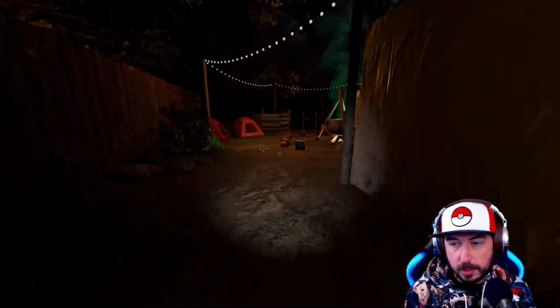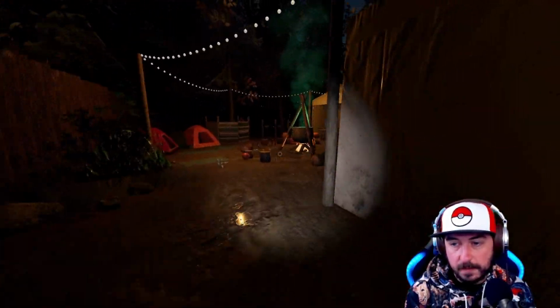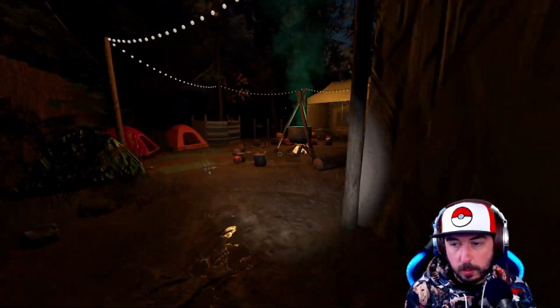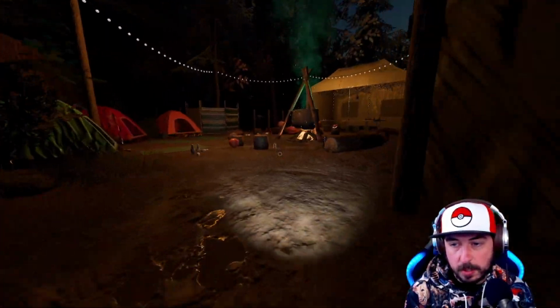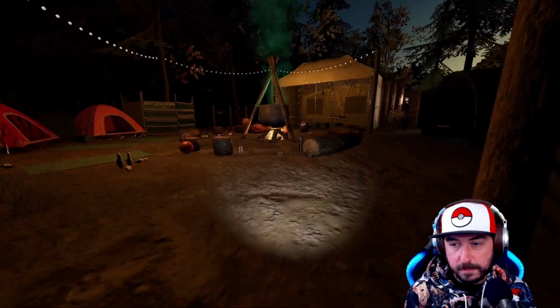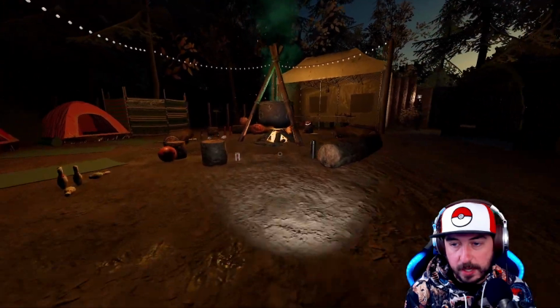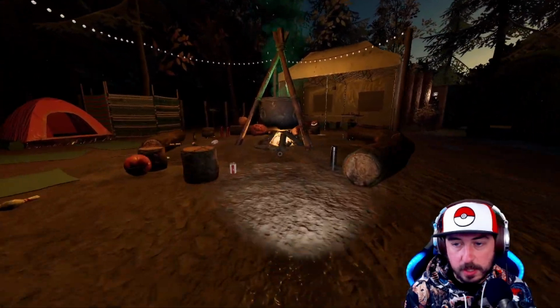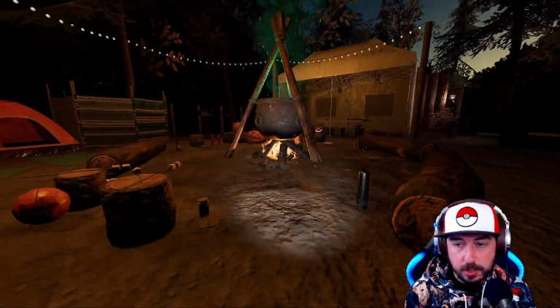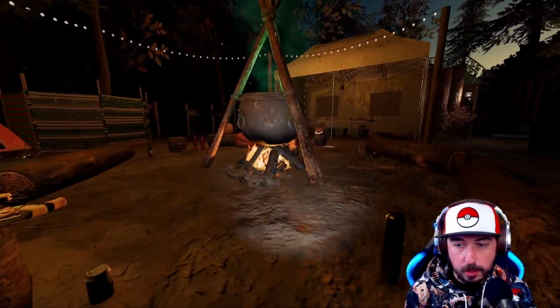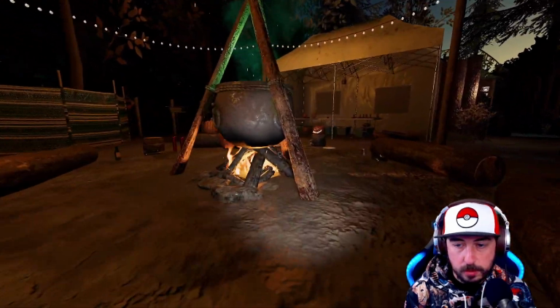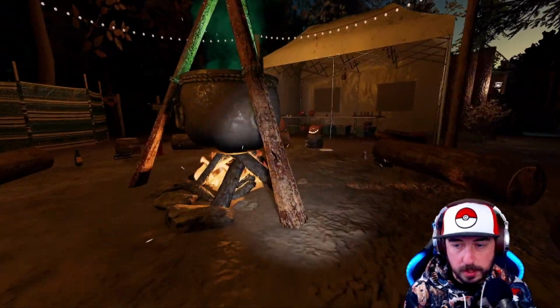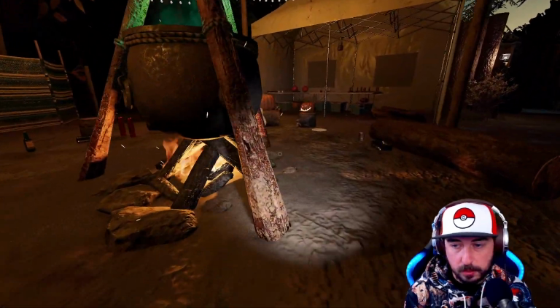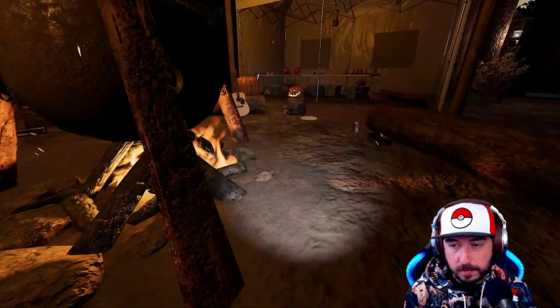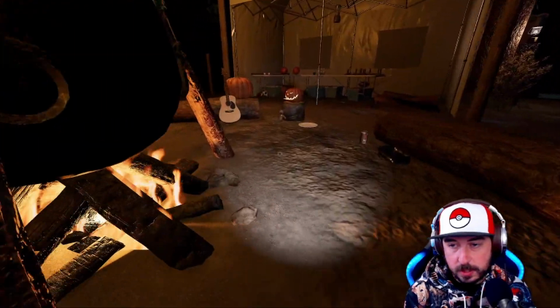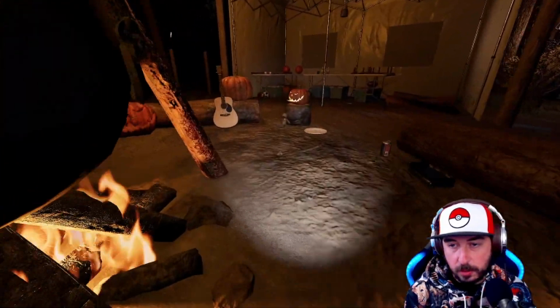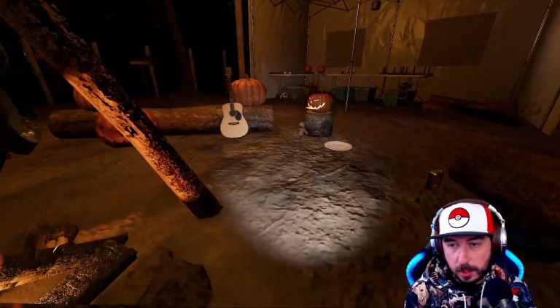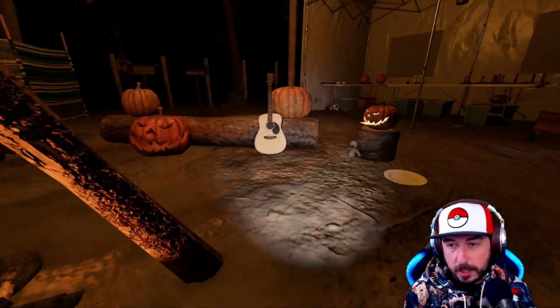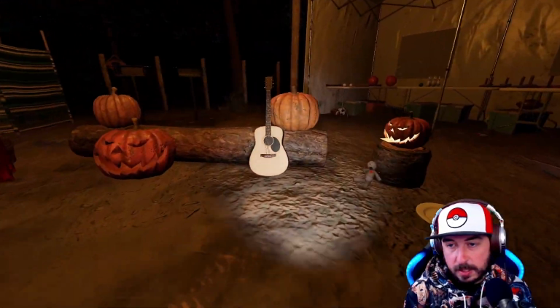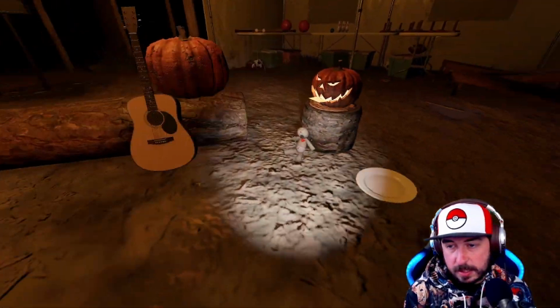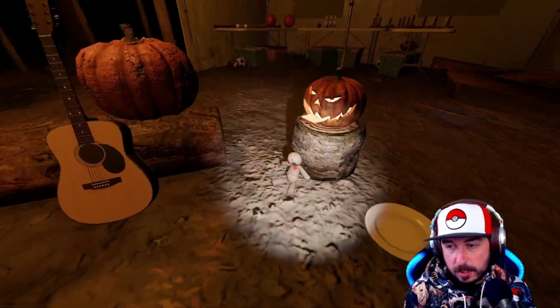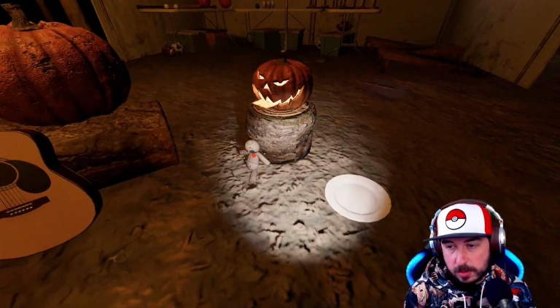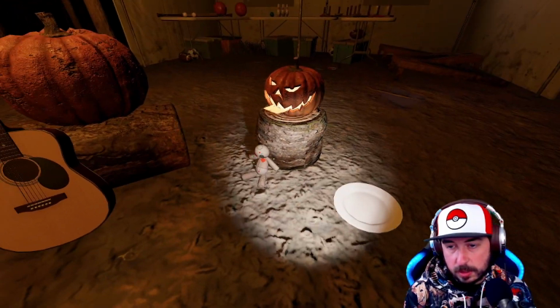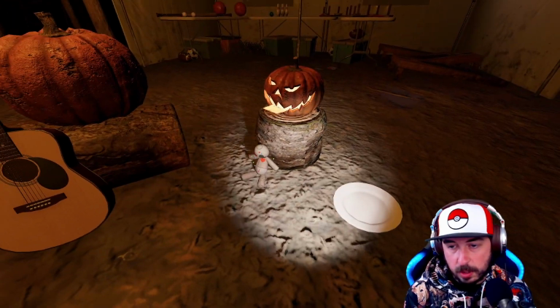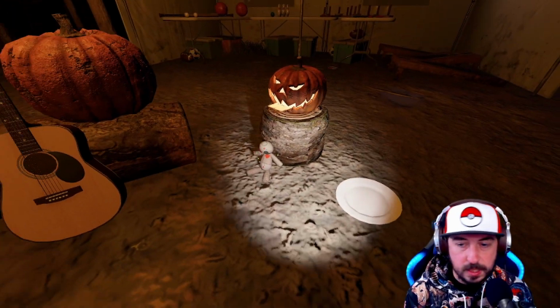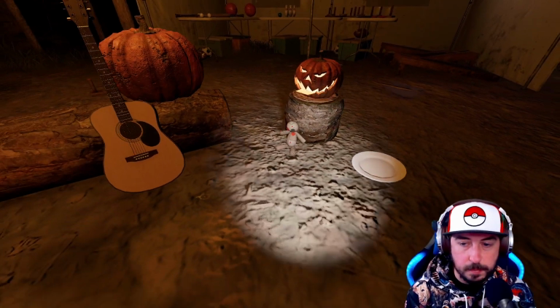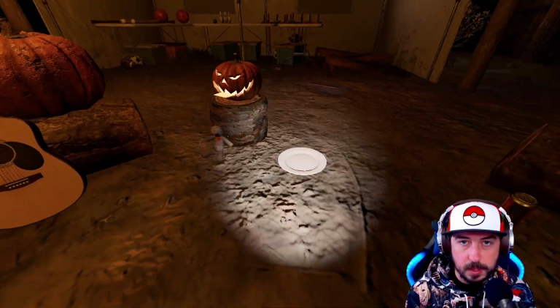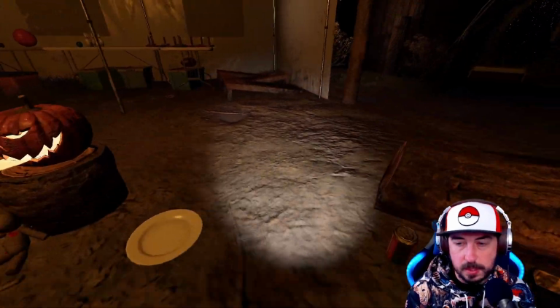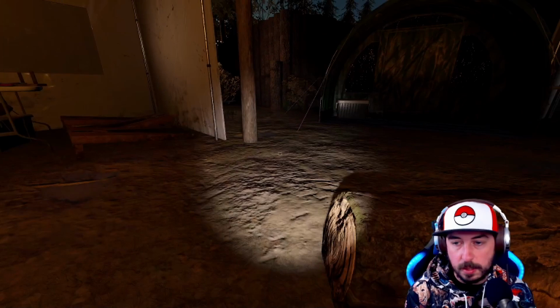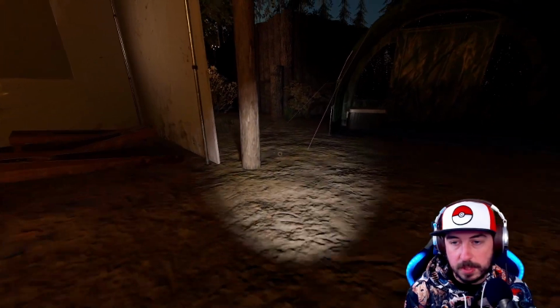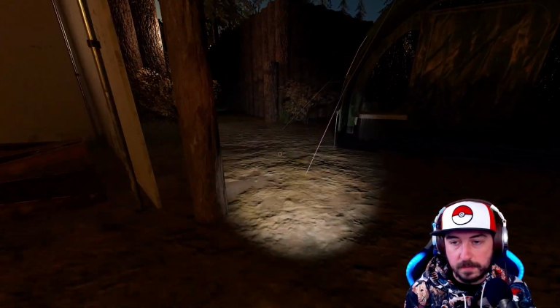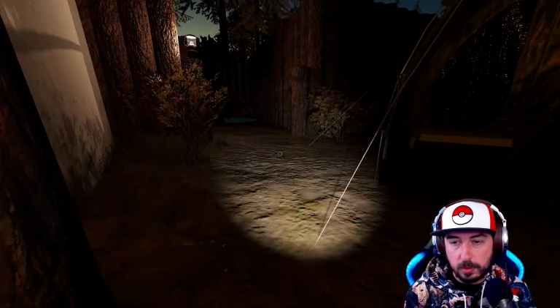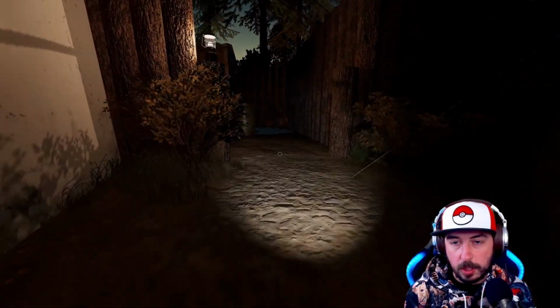If you go to the left where the fire is, there's a cauldron while the Halloween event is going on. Next to the acoustic guitar sitting up against the stump is the voodoo doll.